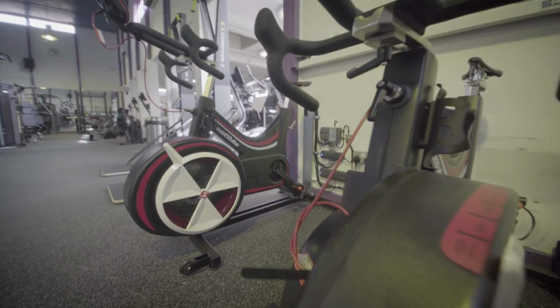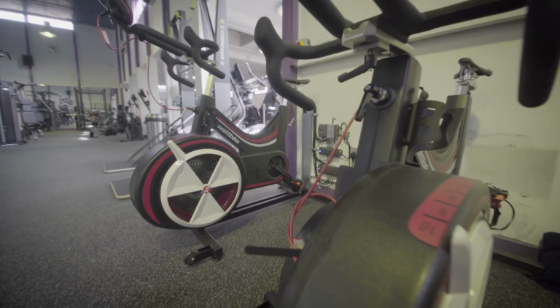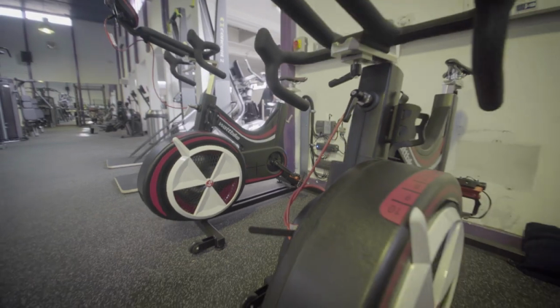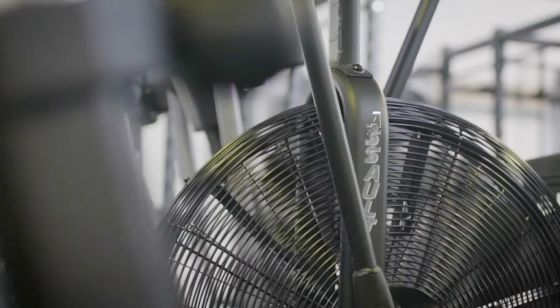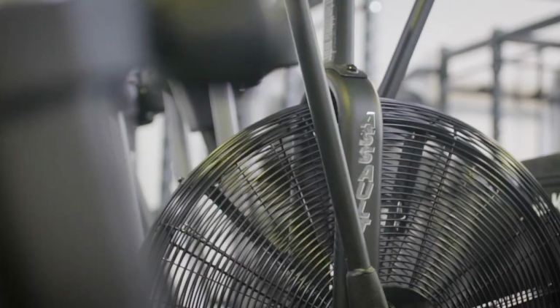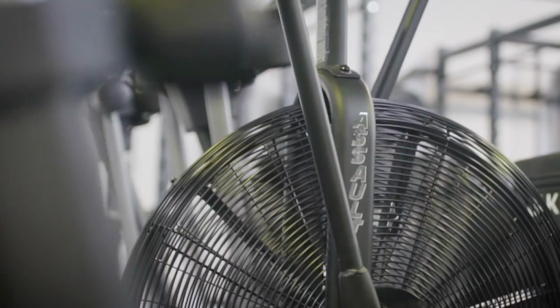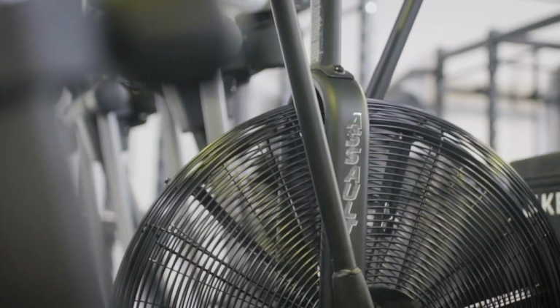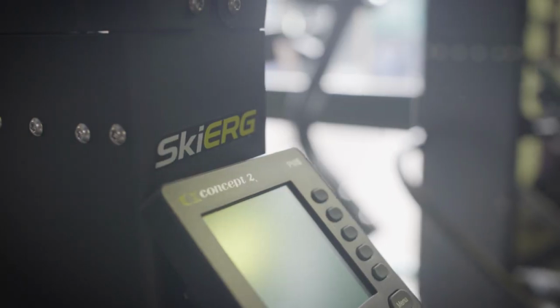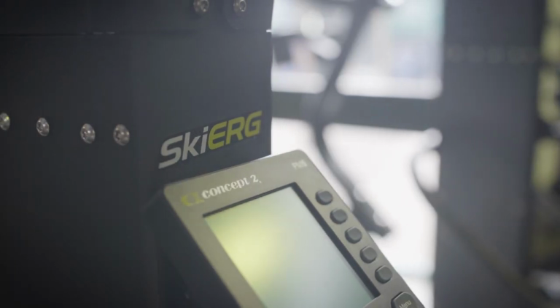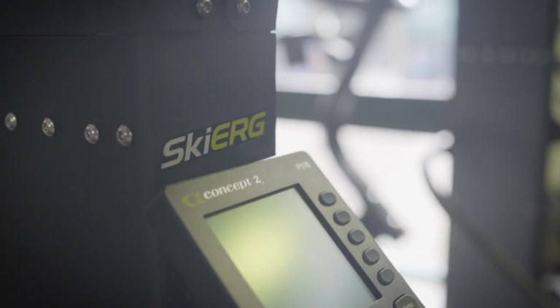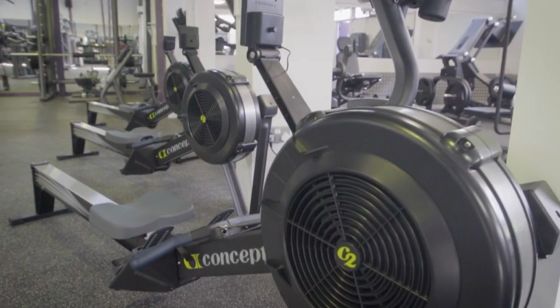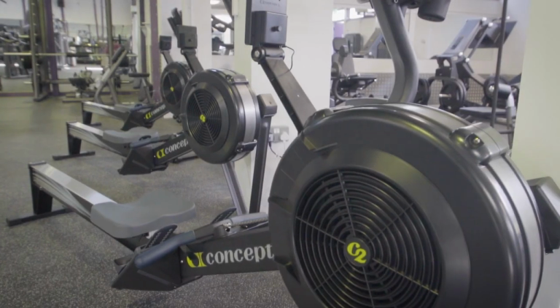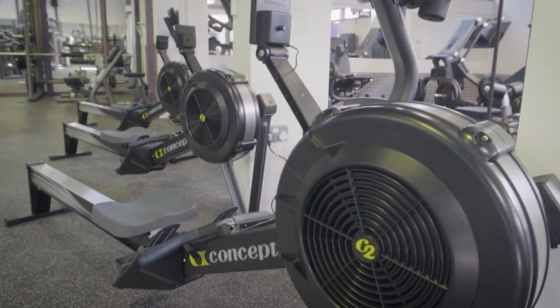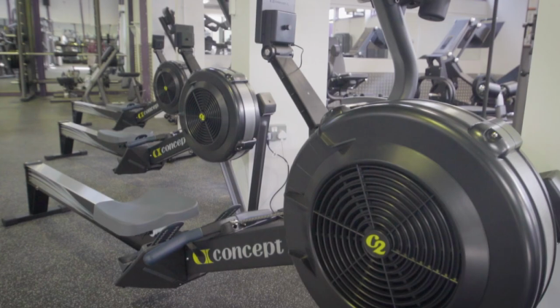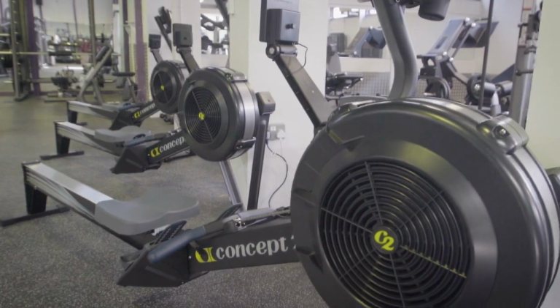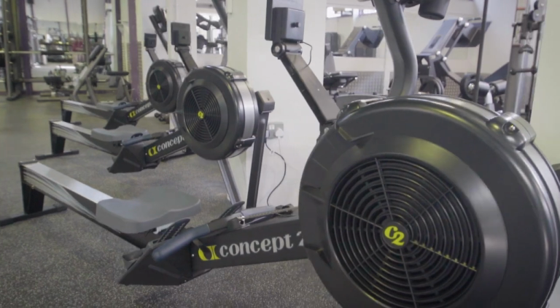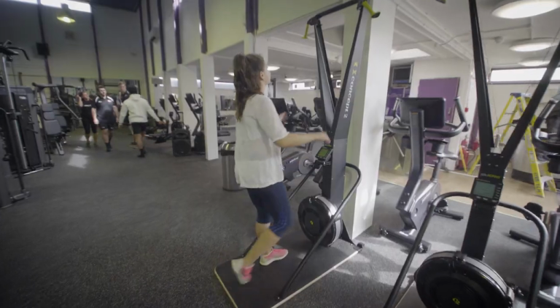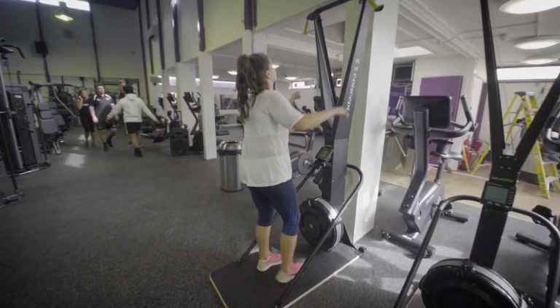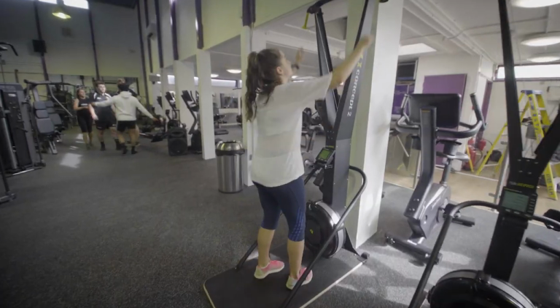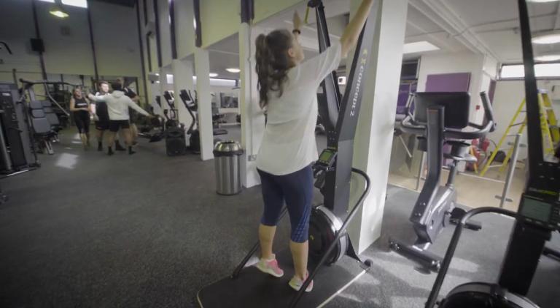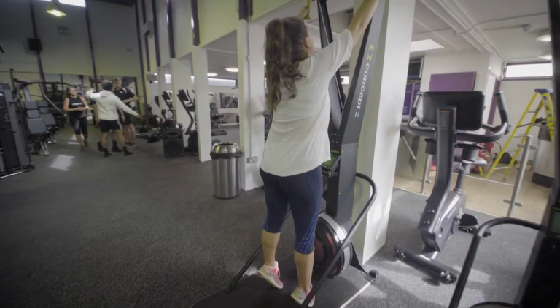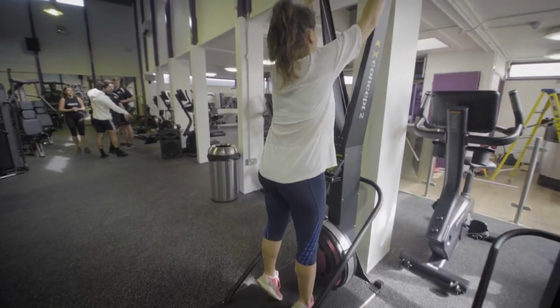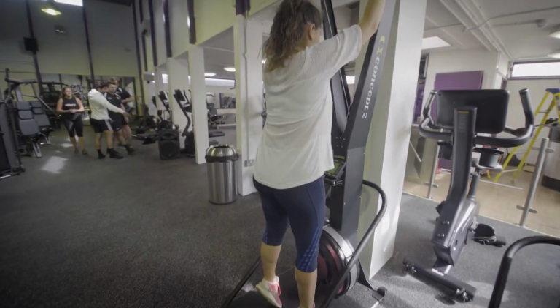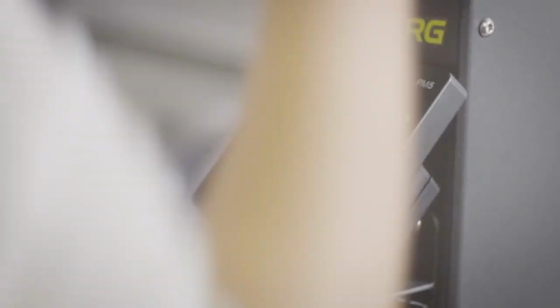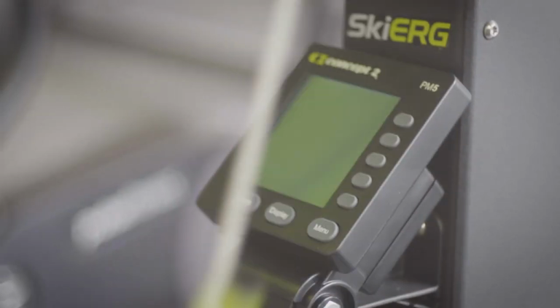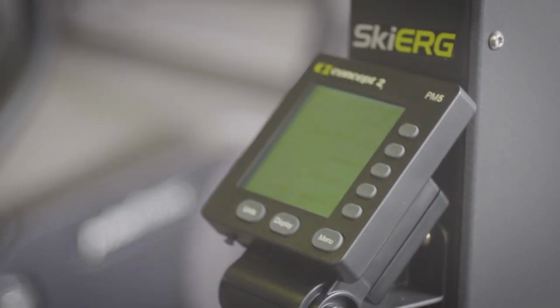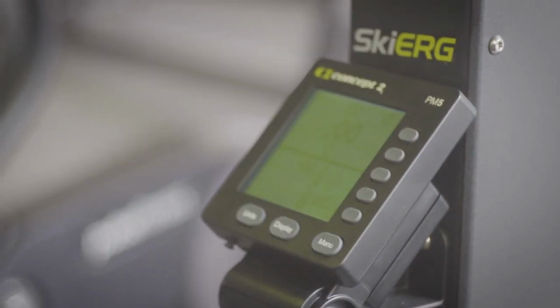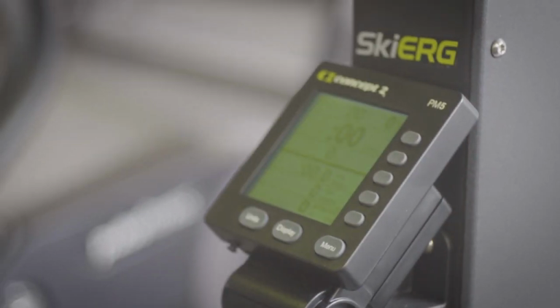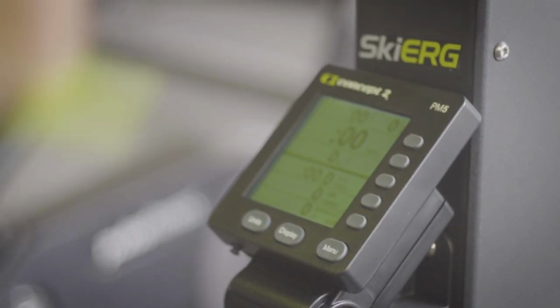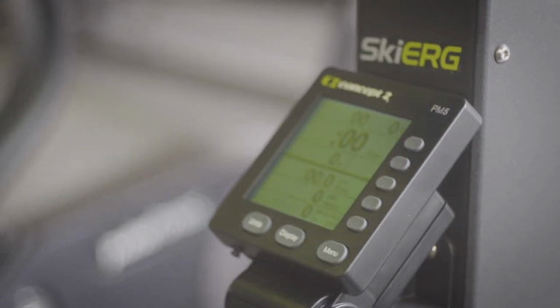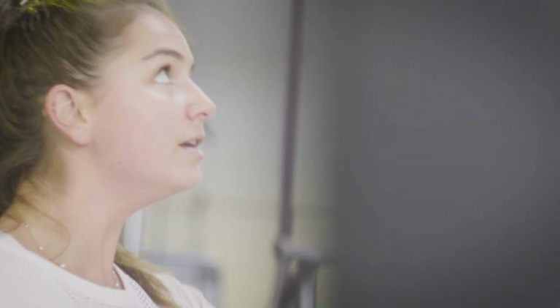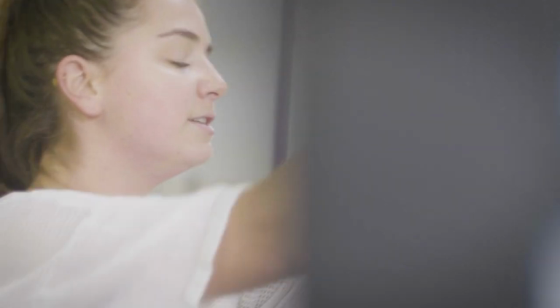The watt bikes, assault bikes, skiers and rowers are all self-powered, so just start moving and the displays will begin recording your progress.